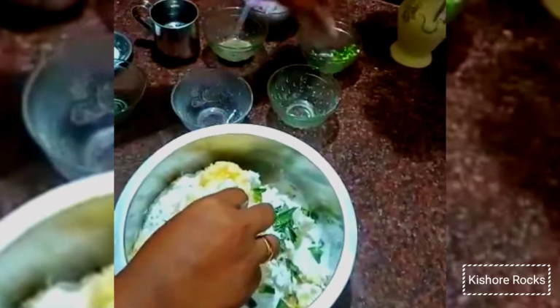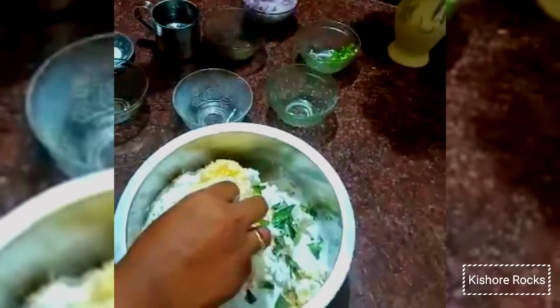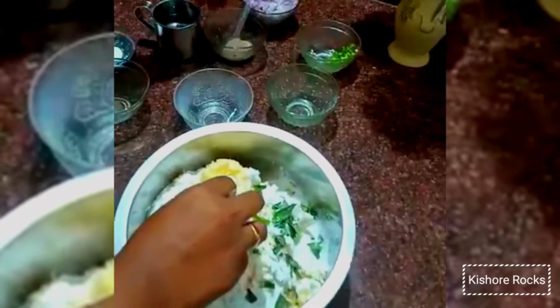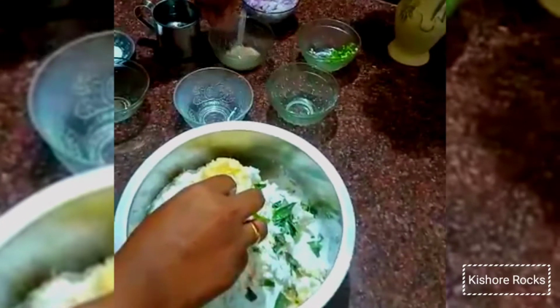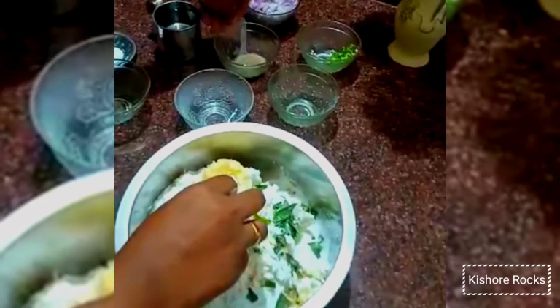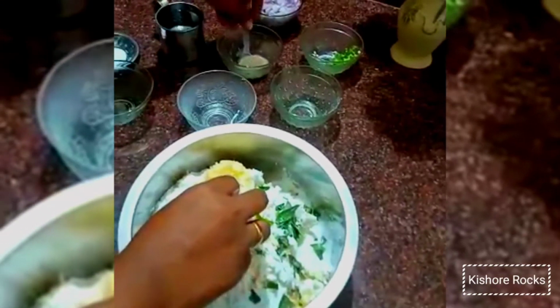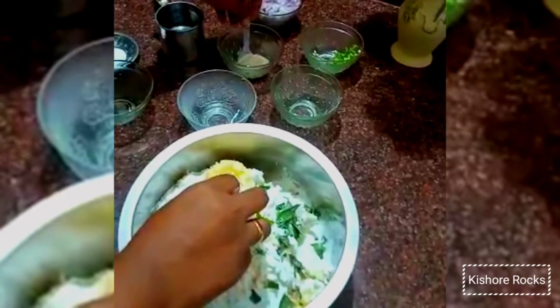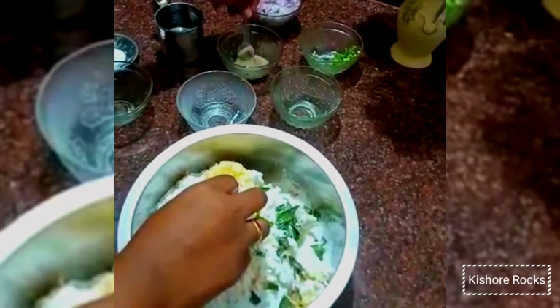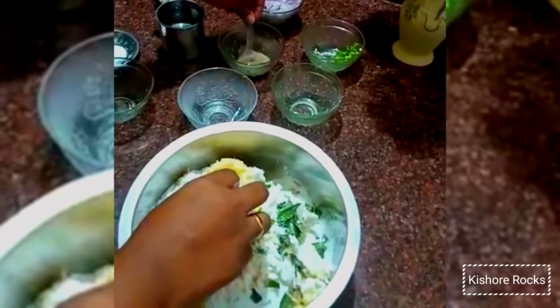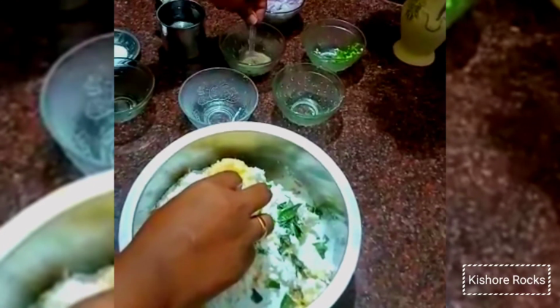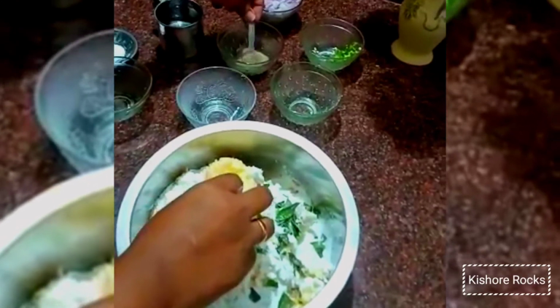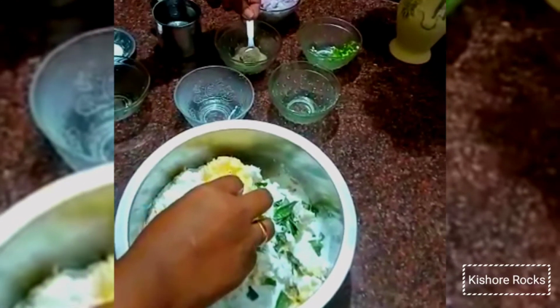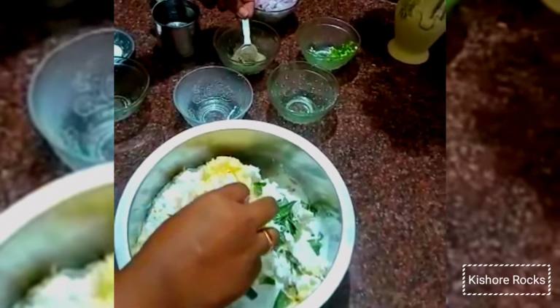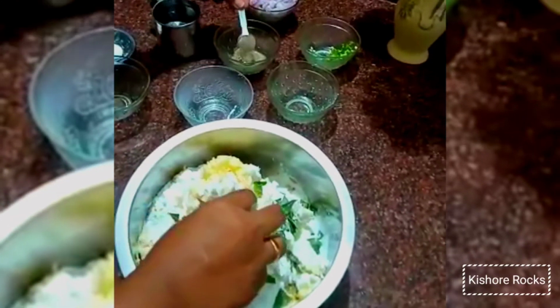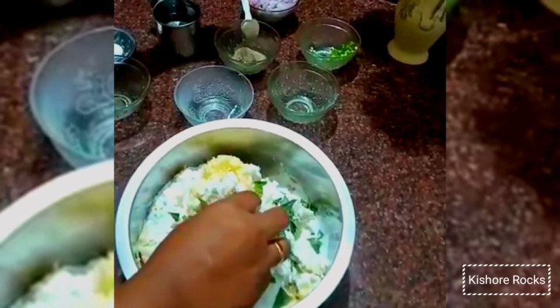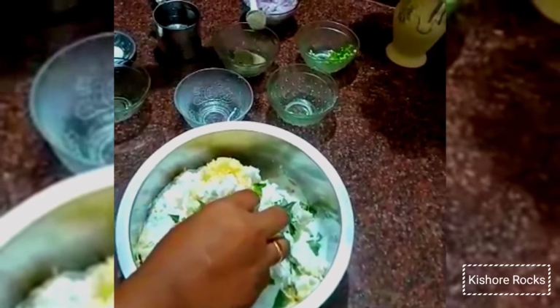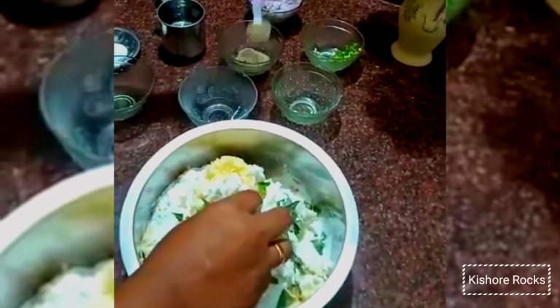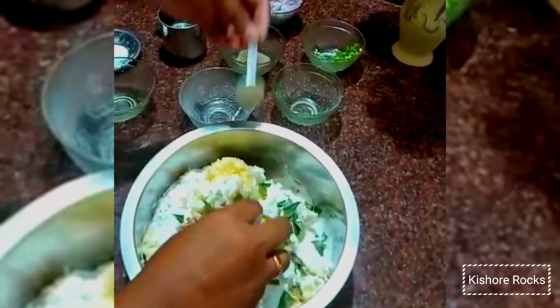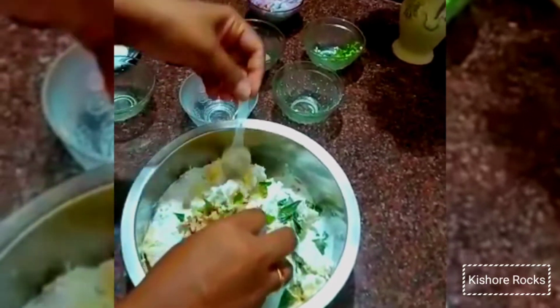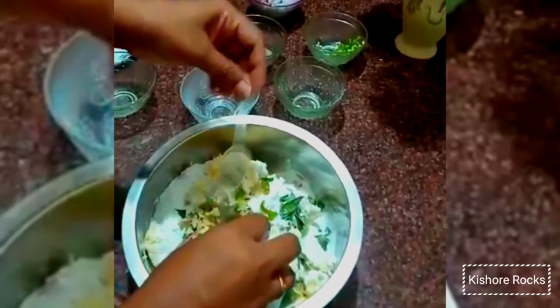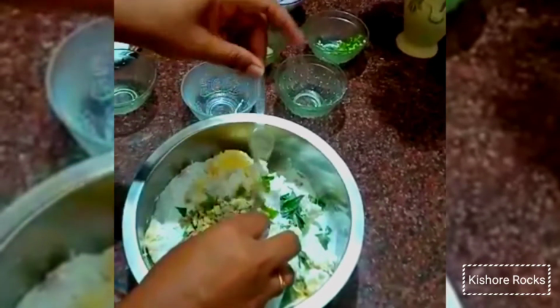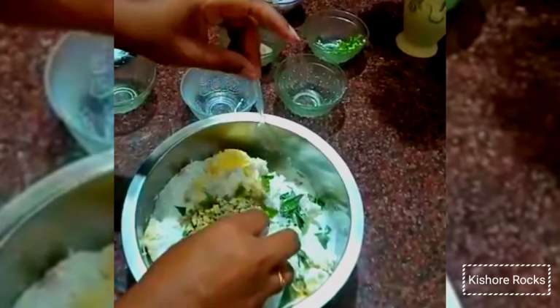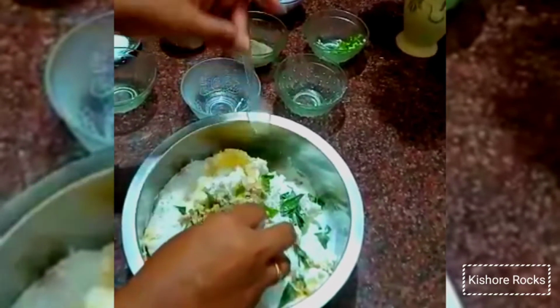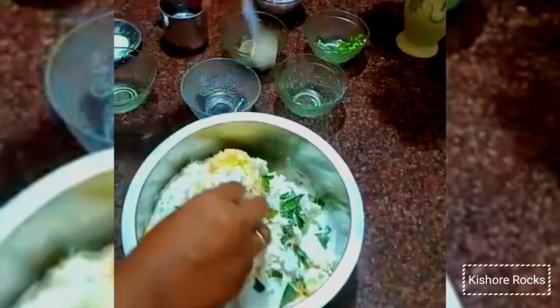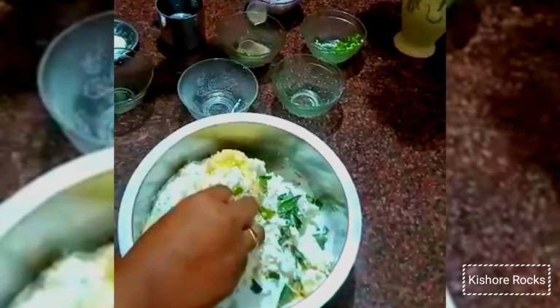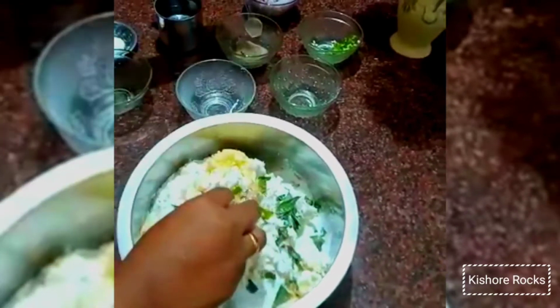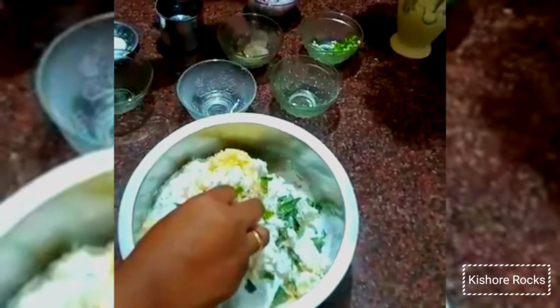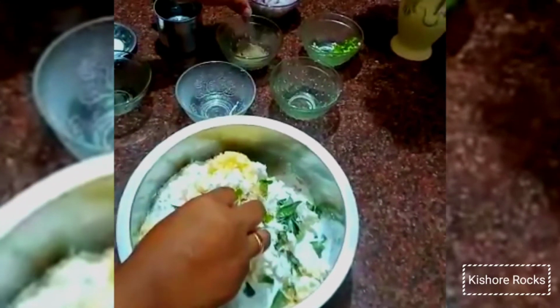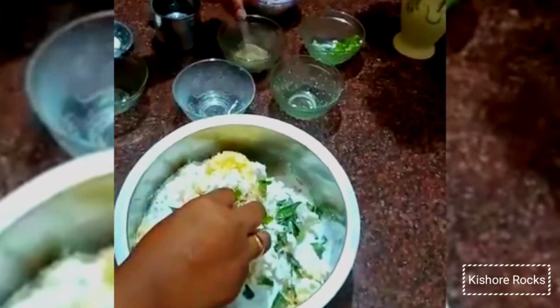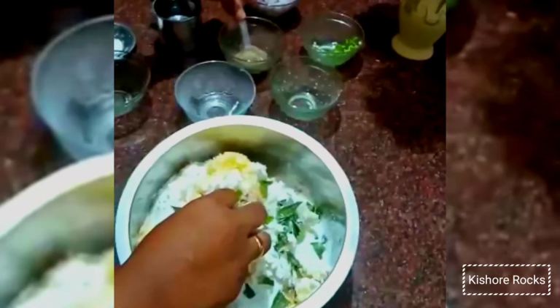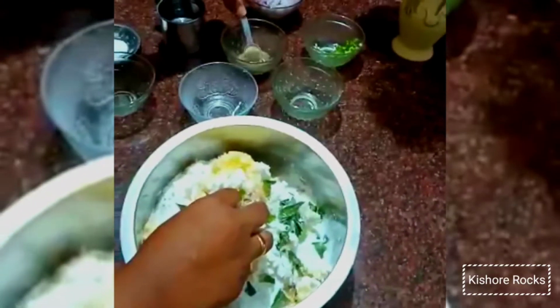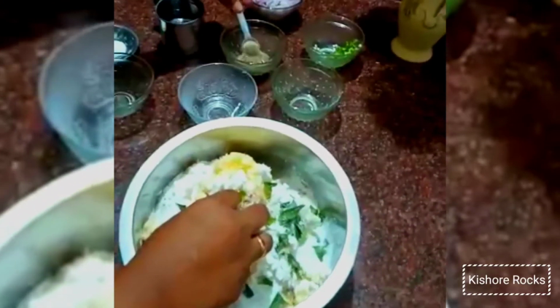Then we need to add pepper. Add a little pepper. You can adjust all the ingredients in the dough.